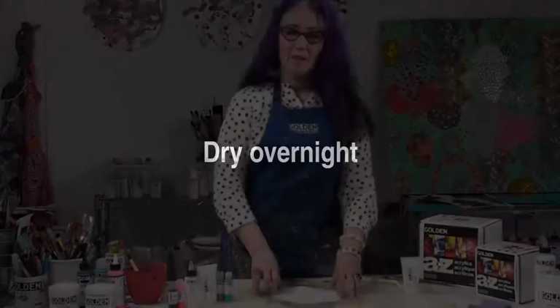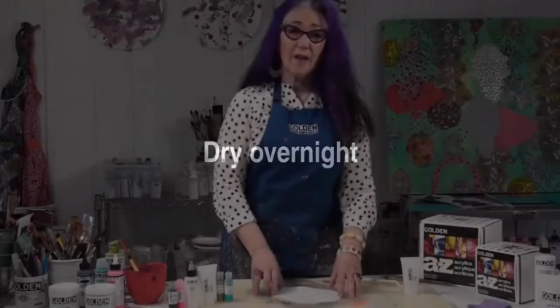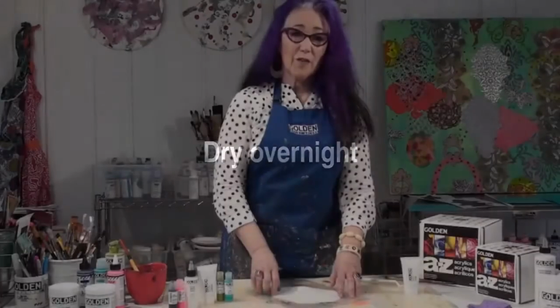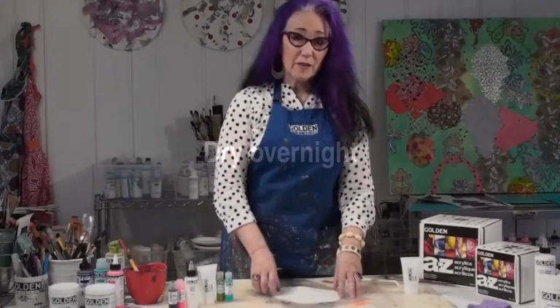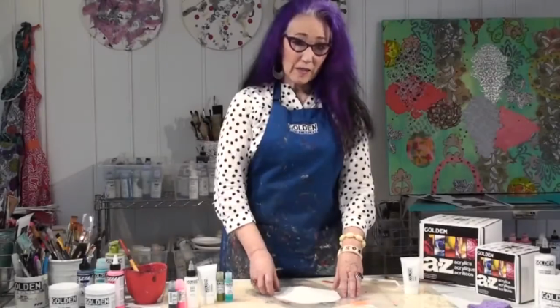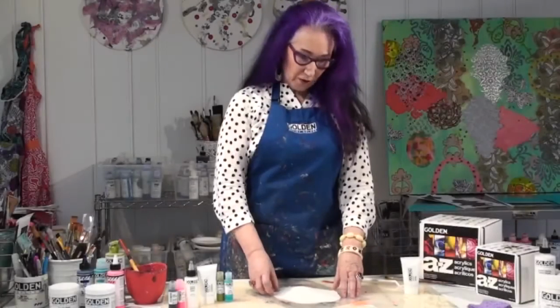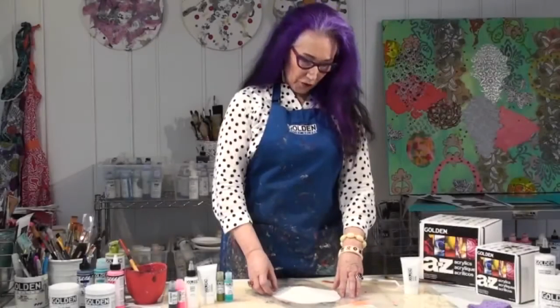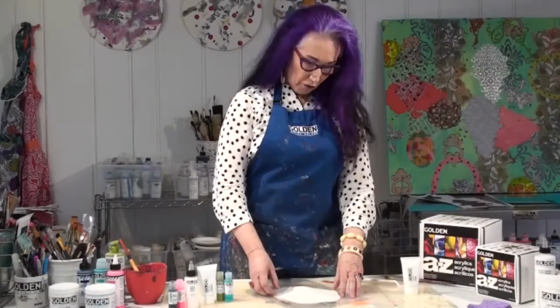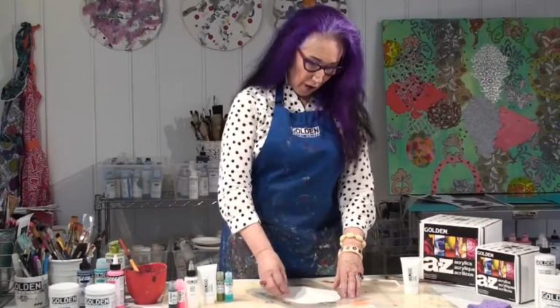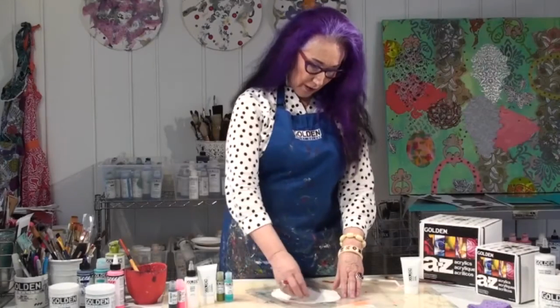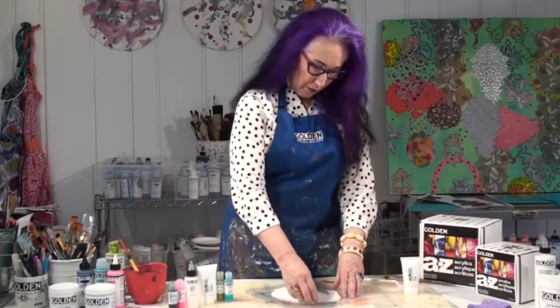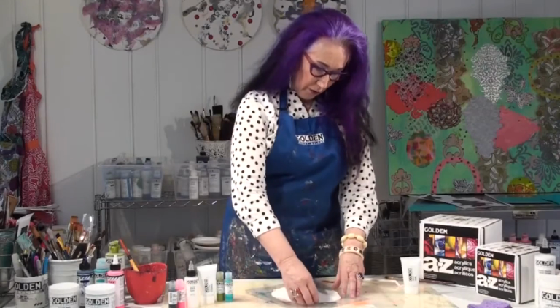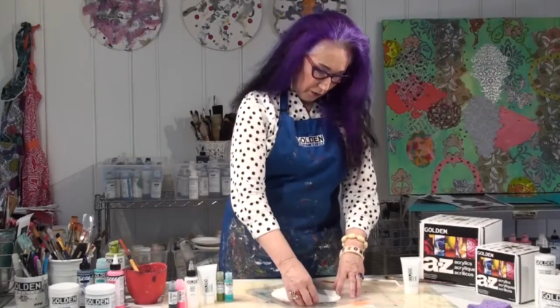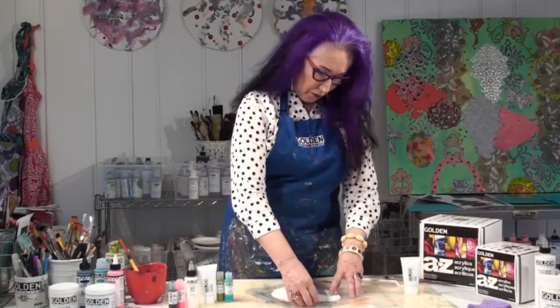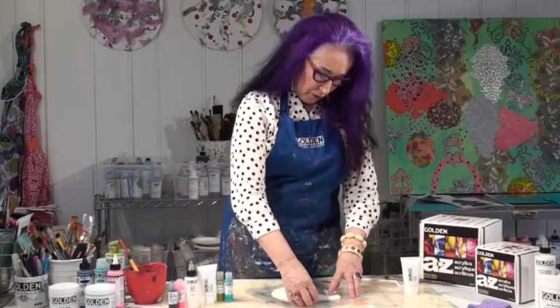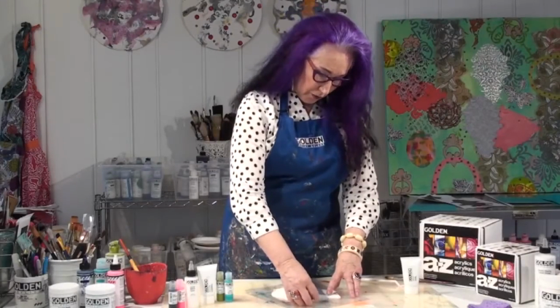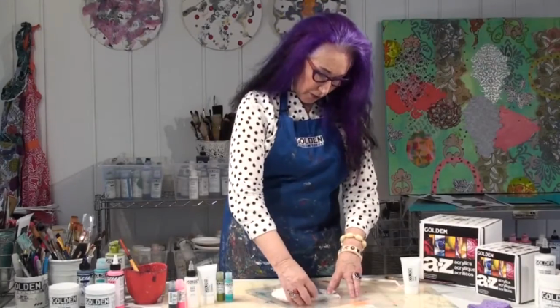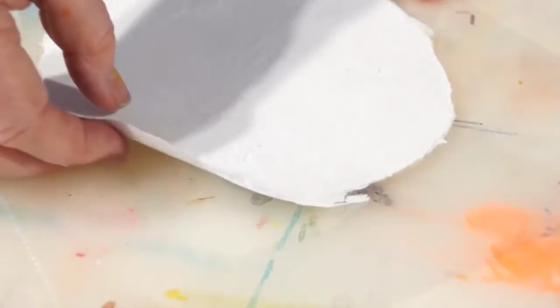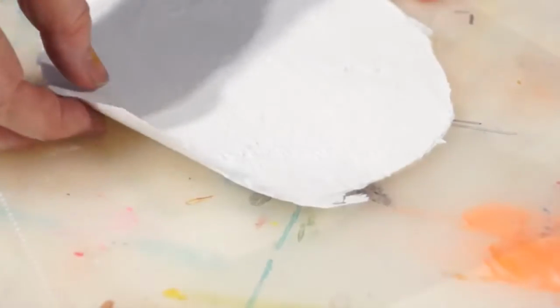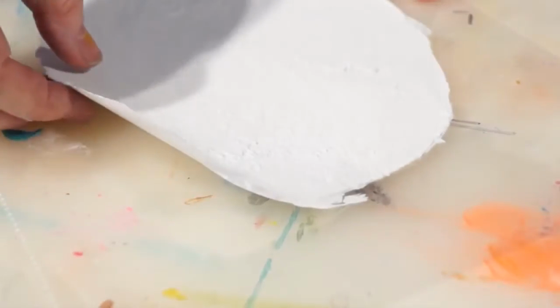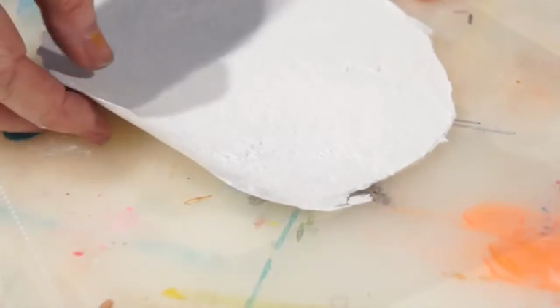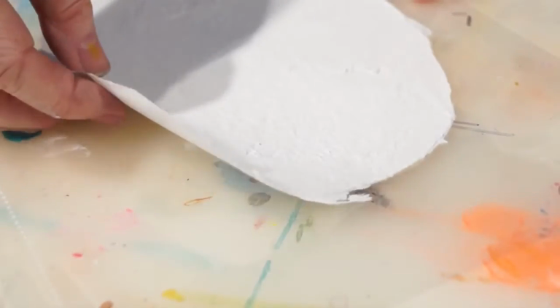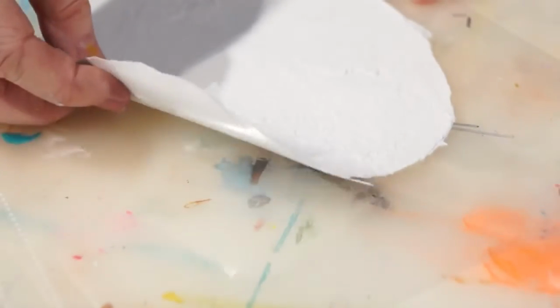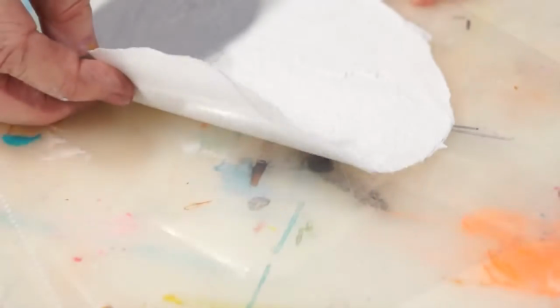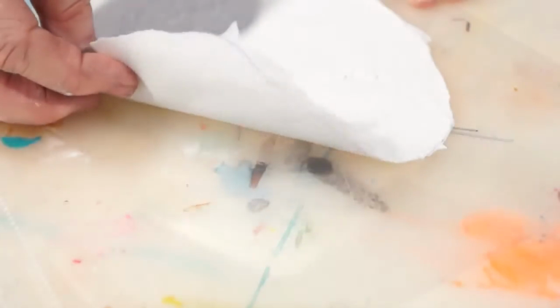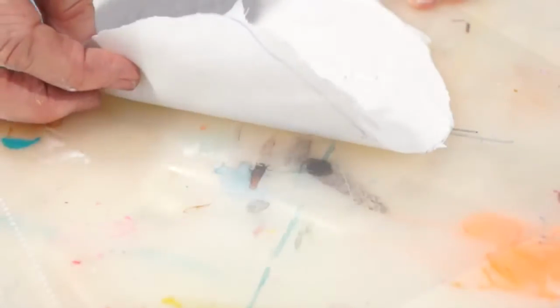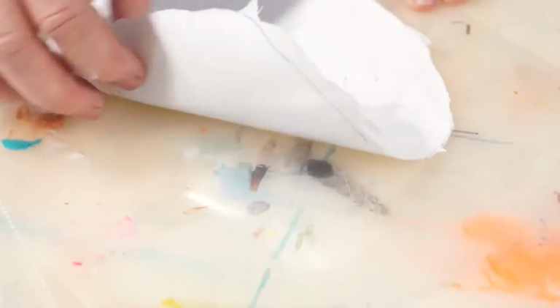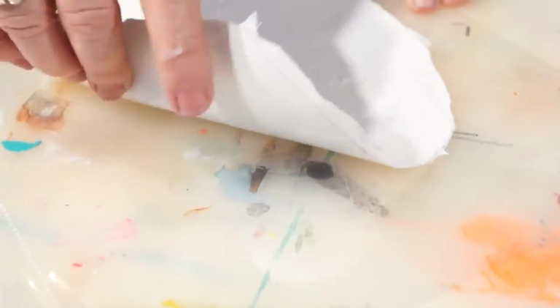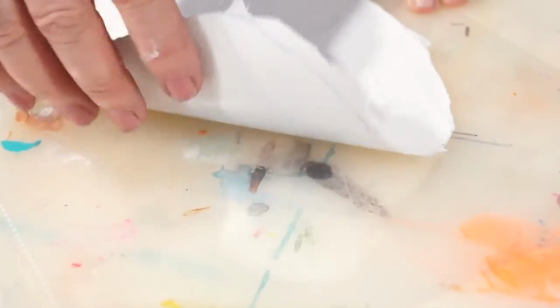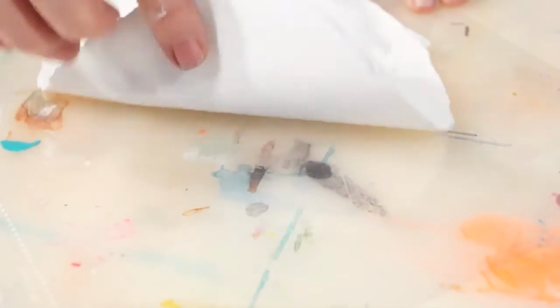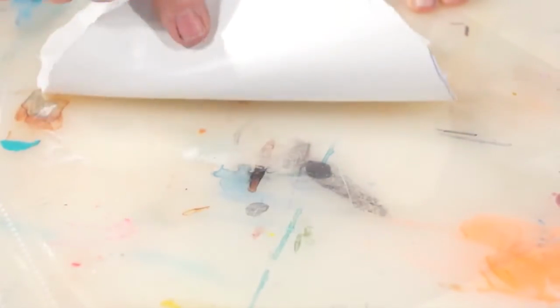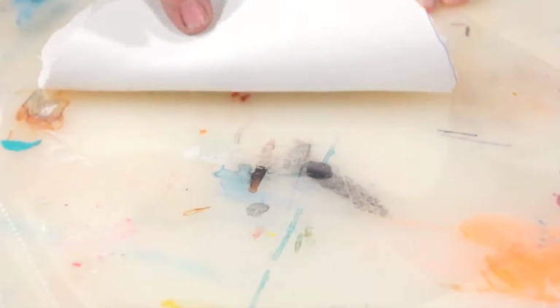Now that the skin is dry, you just carefully peel it off the sheet protector.